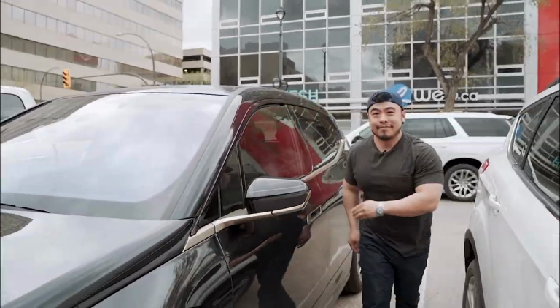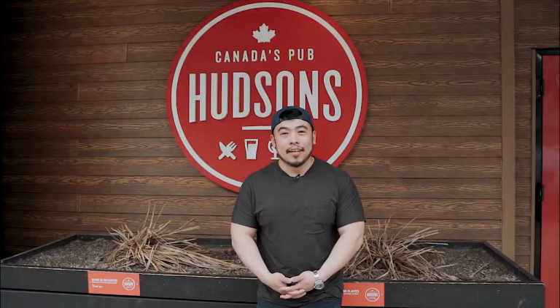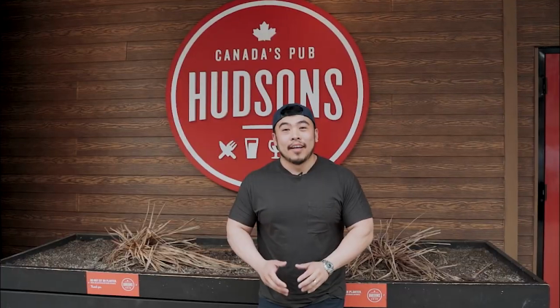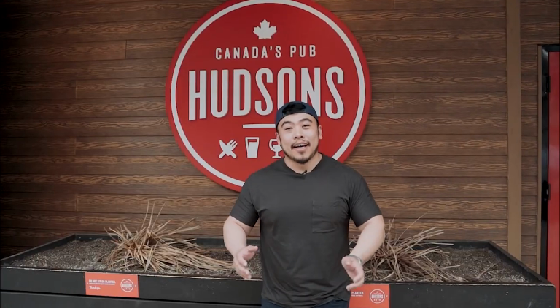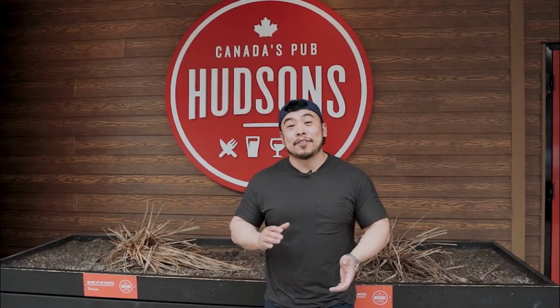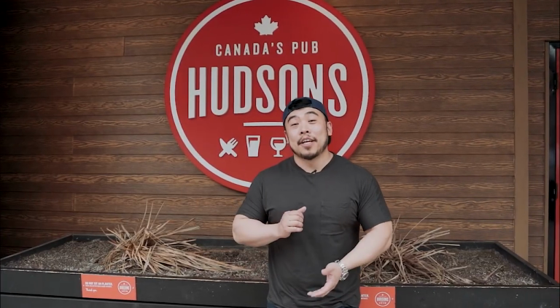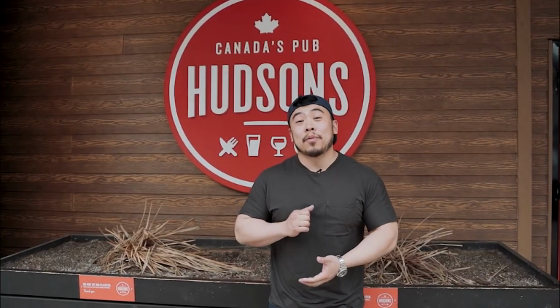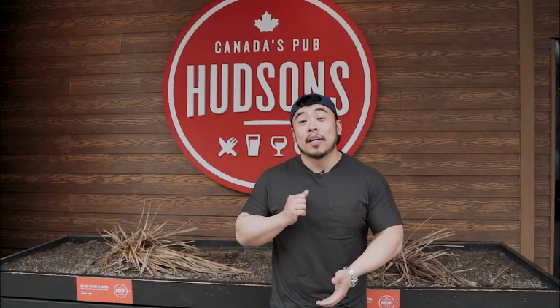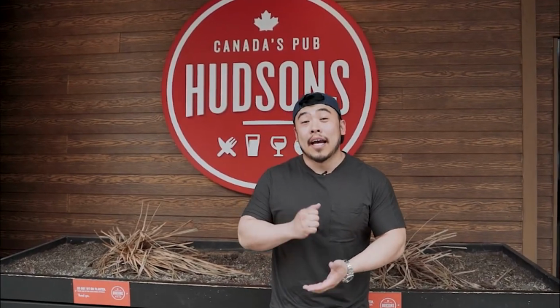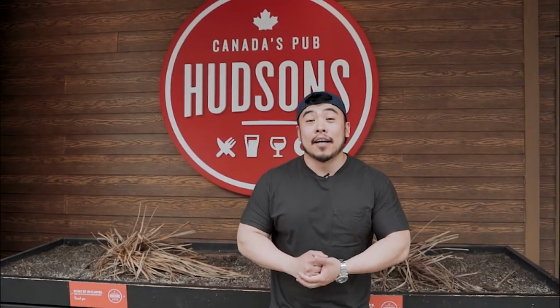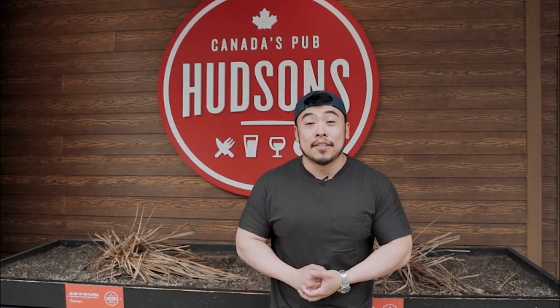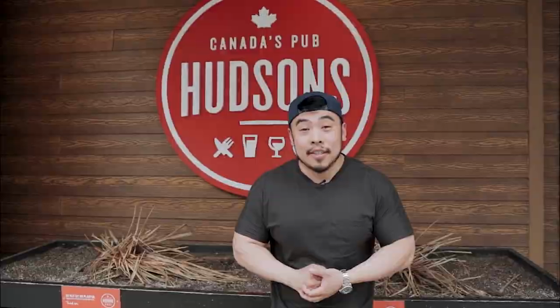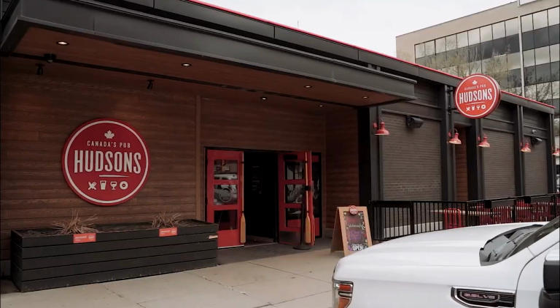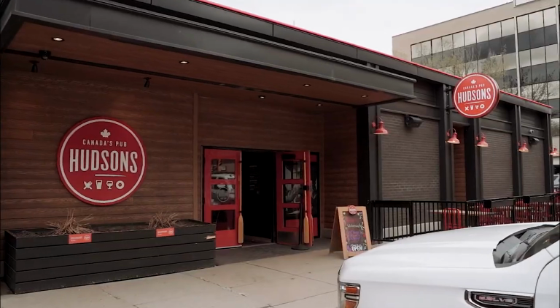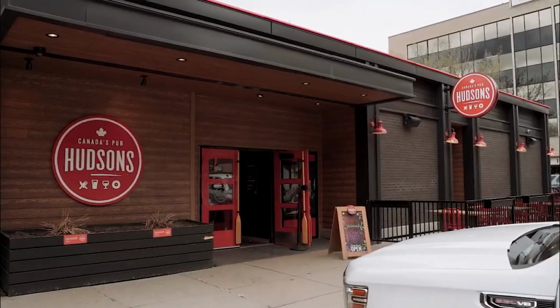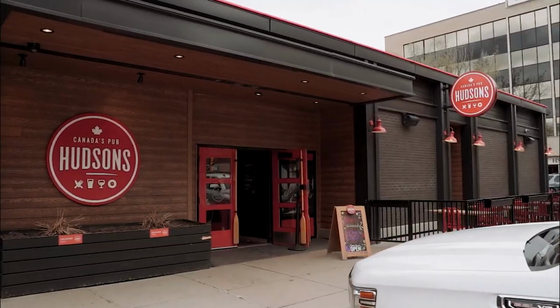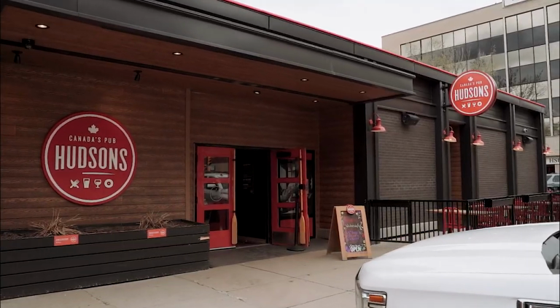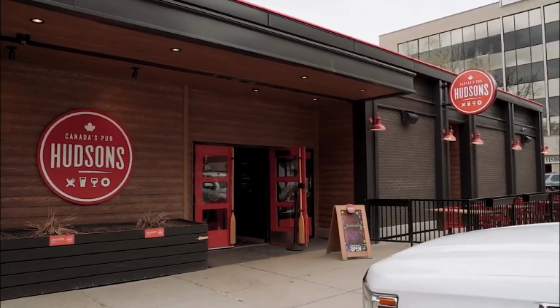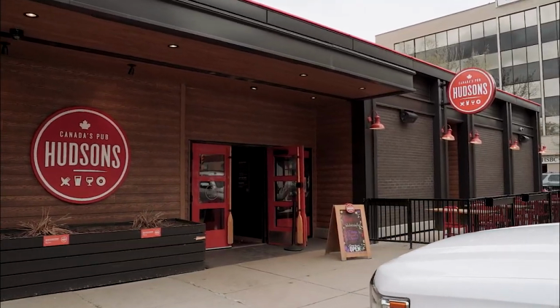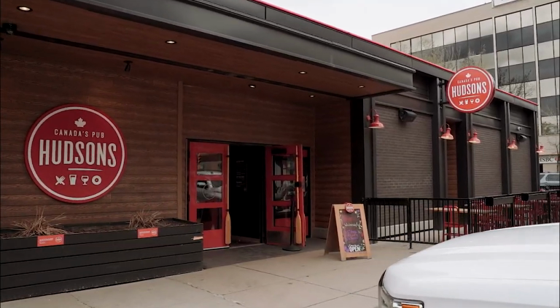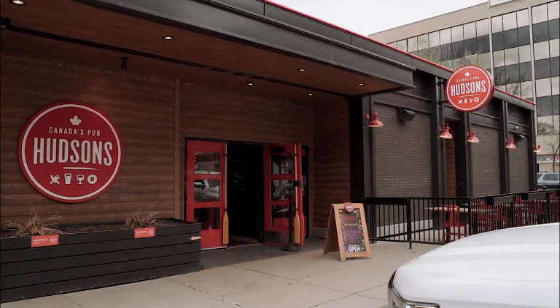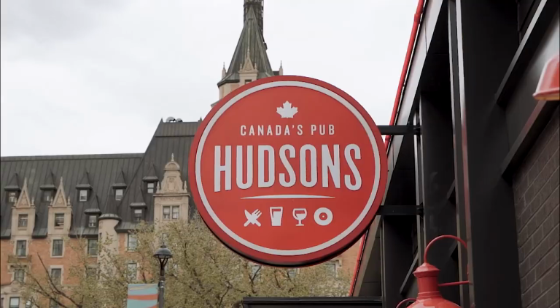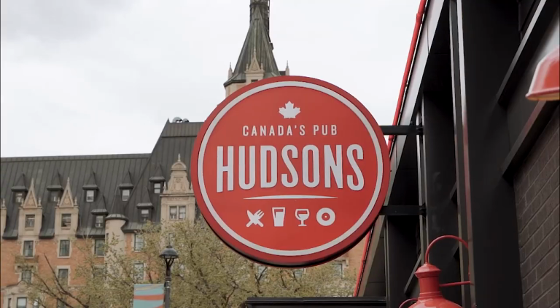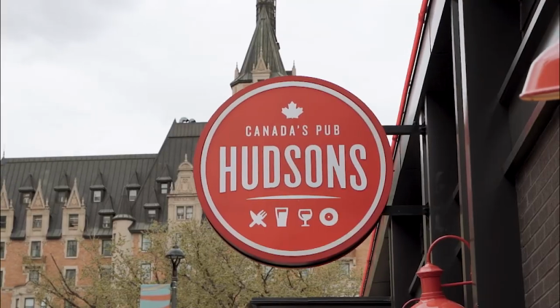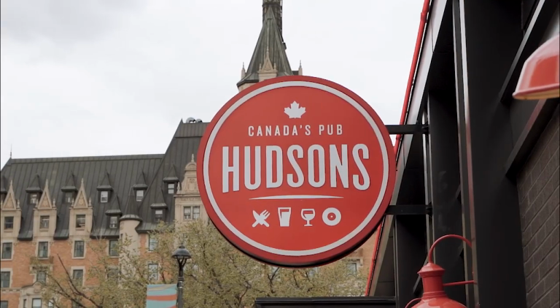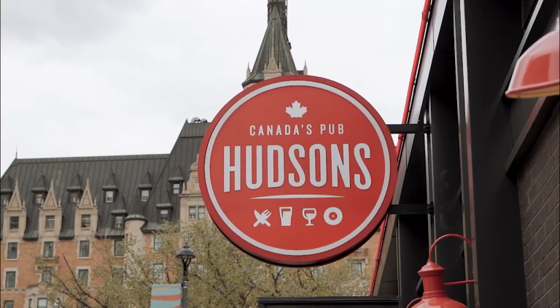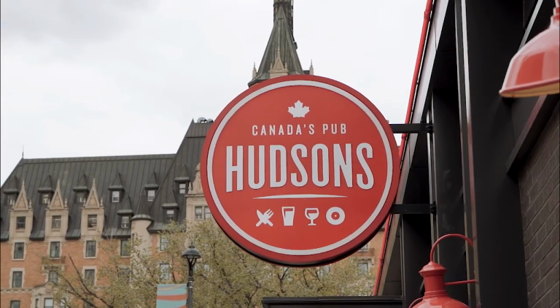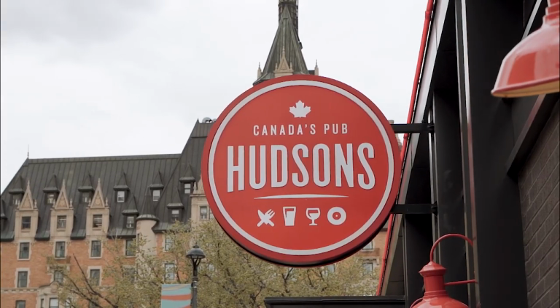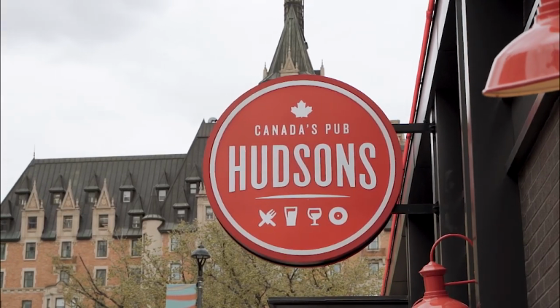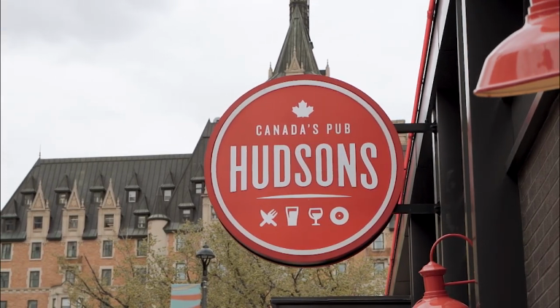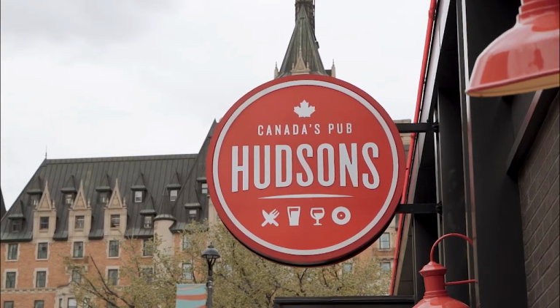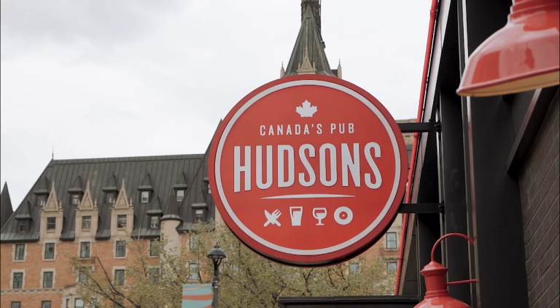Hey guys, today we're at Hudson's Saskatoon in the heart of downtown. Let's go have a look, check it out.